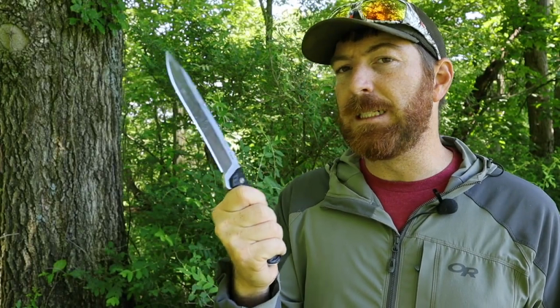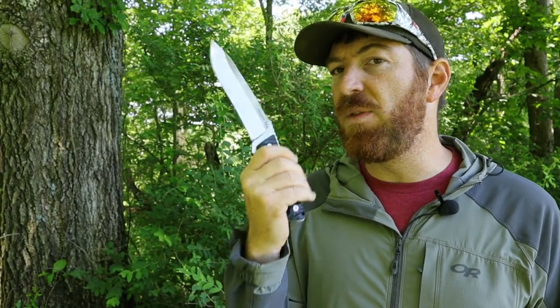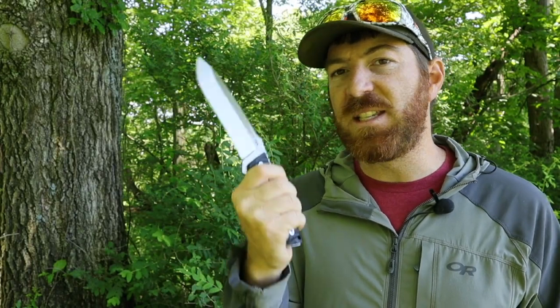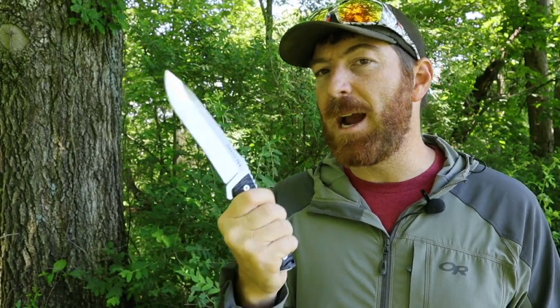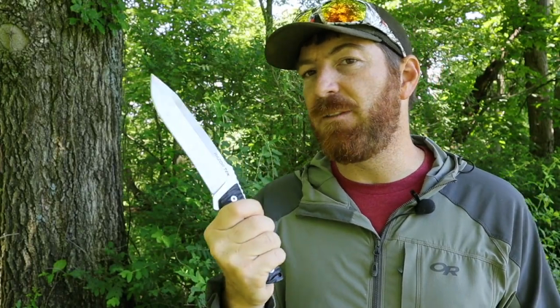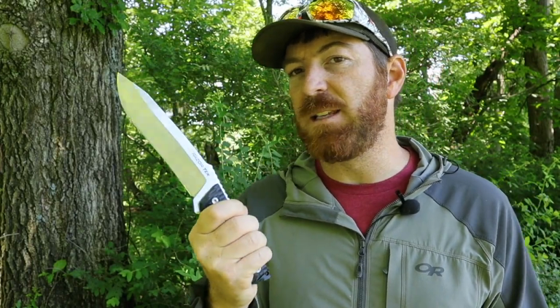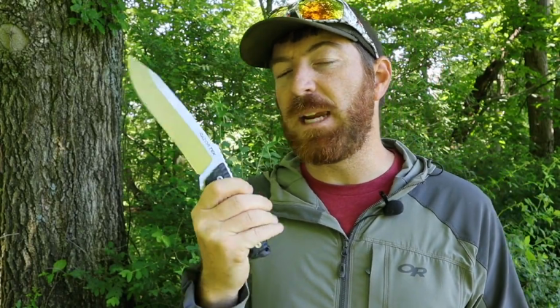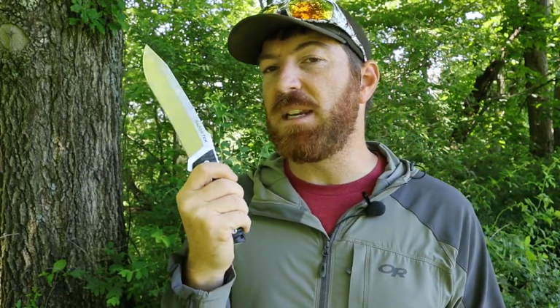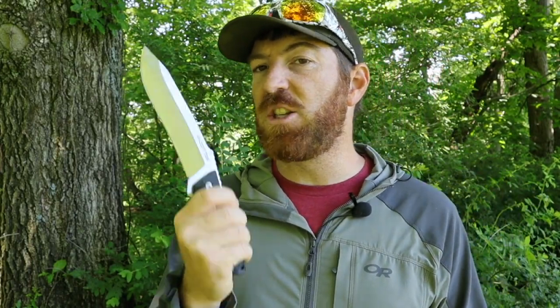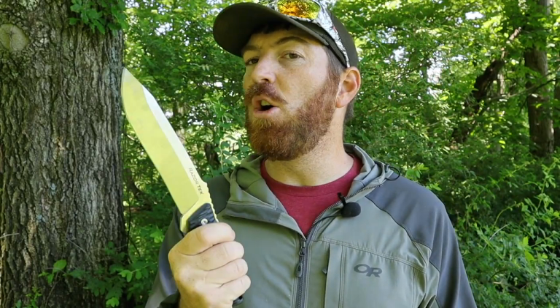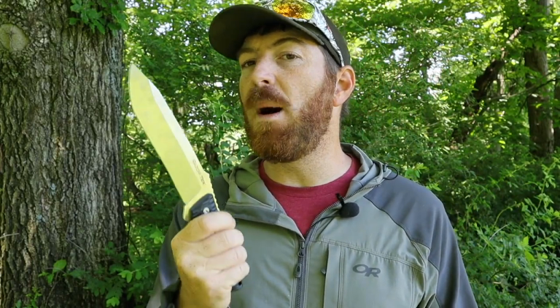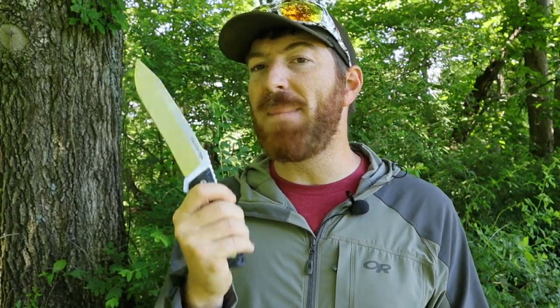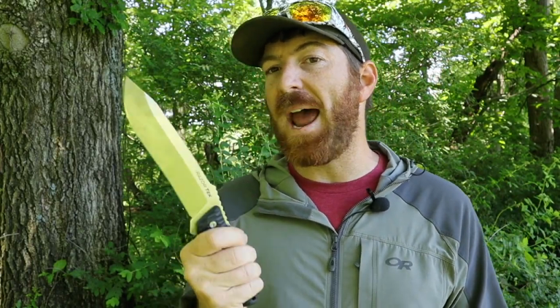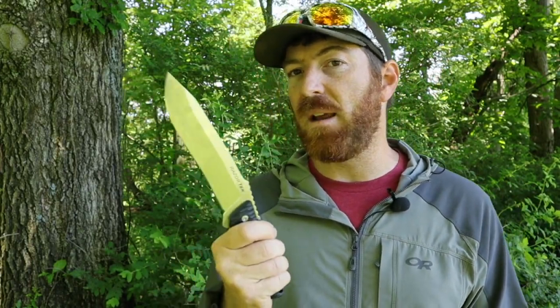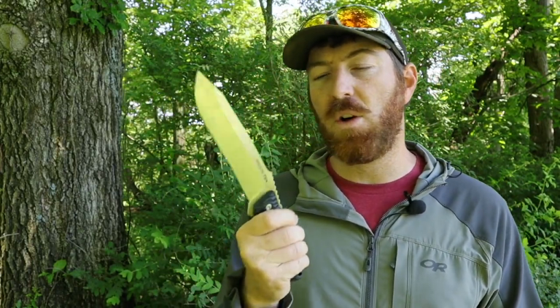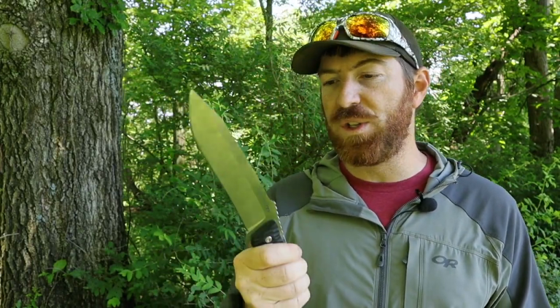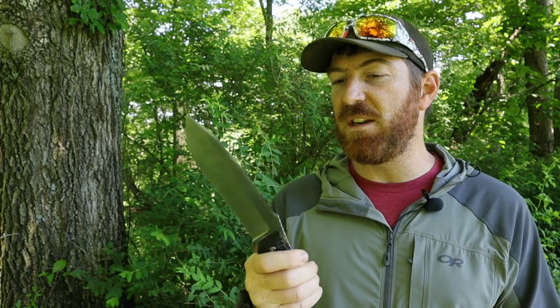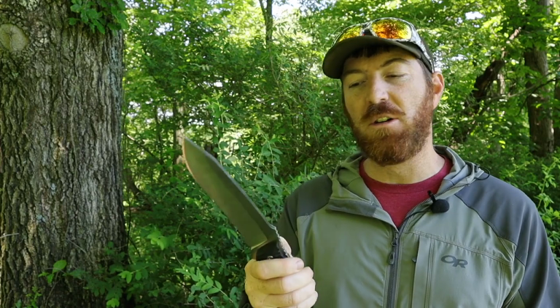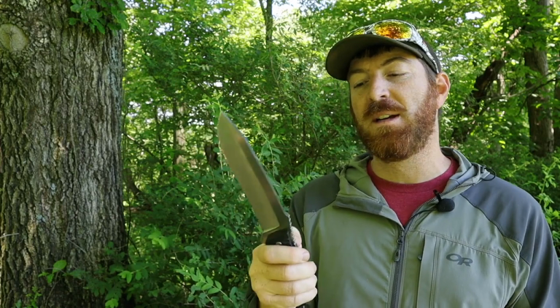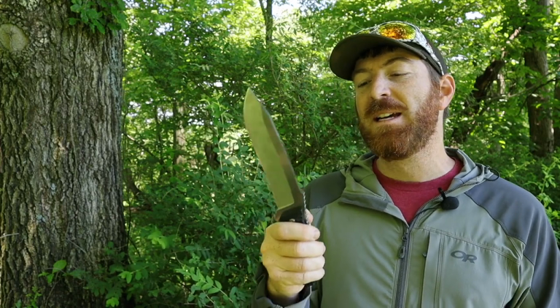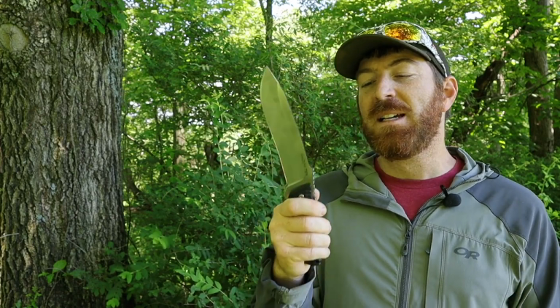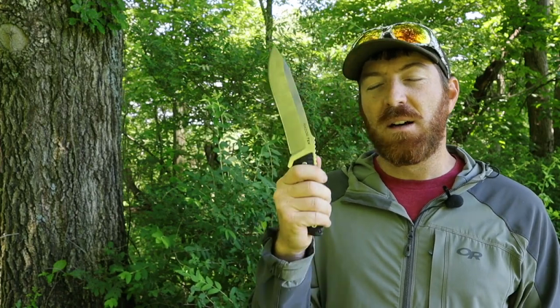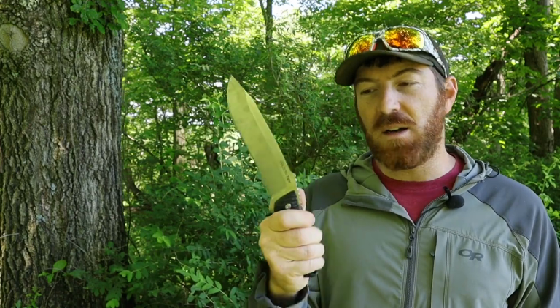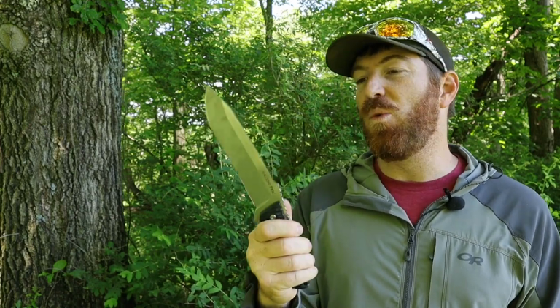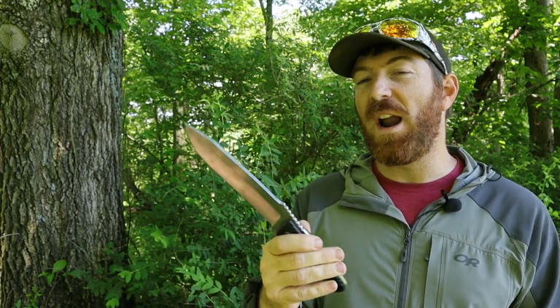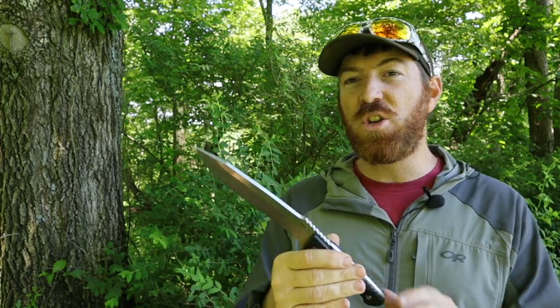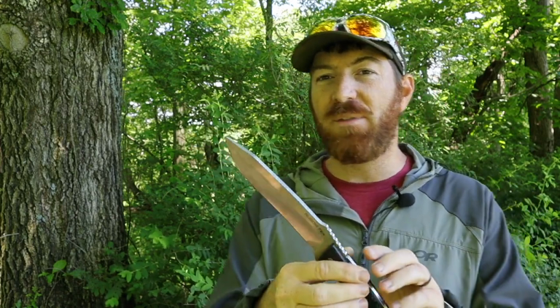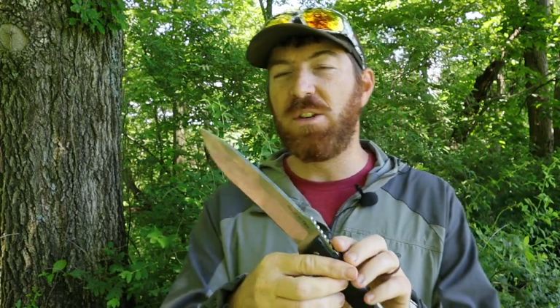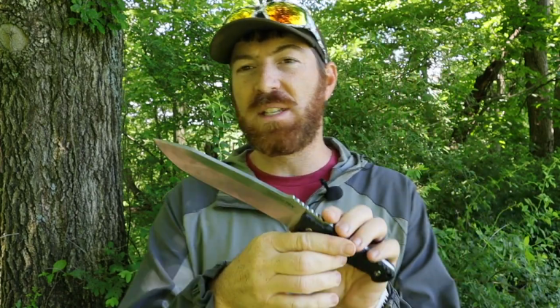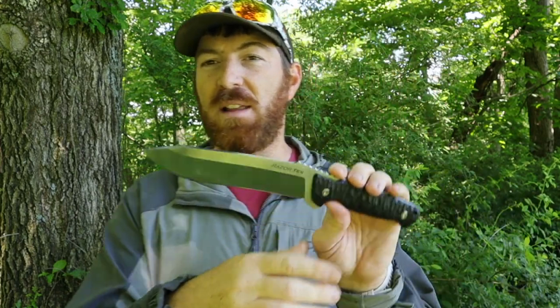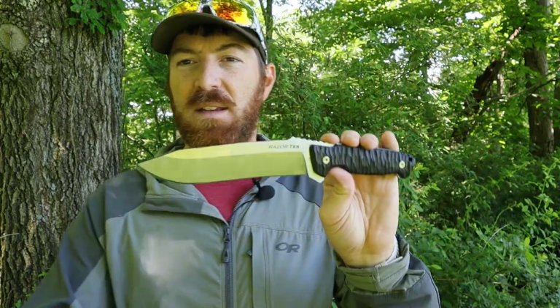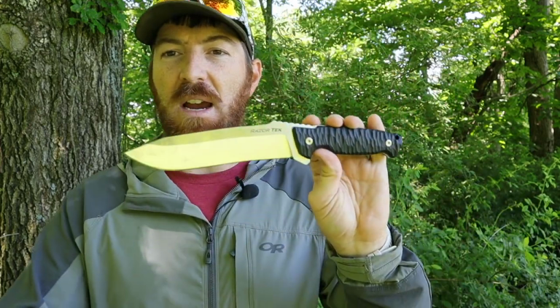This knife is making me so mad. Cold Steel, why did you have to do us like this?